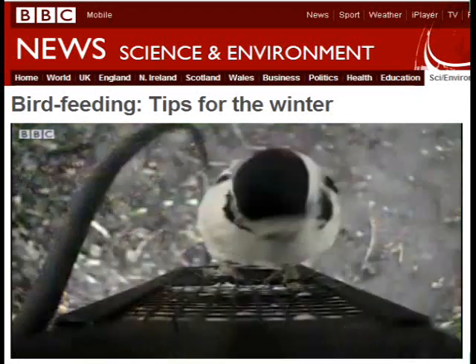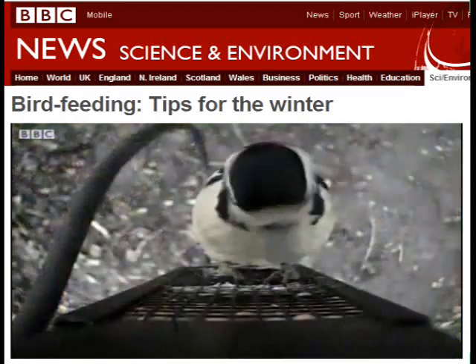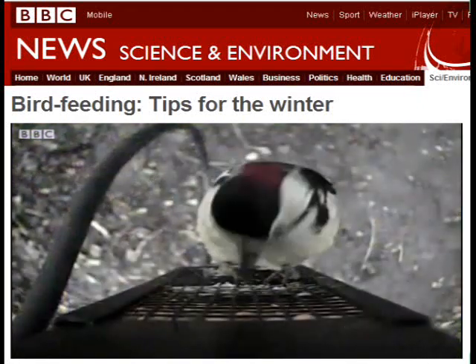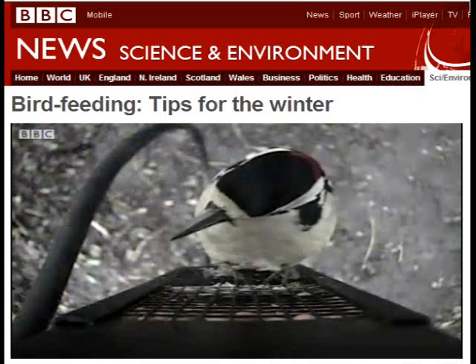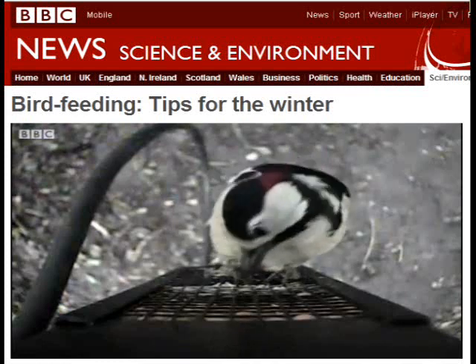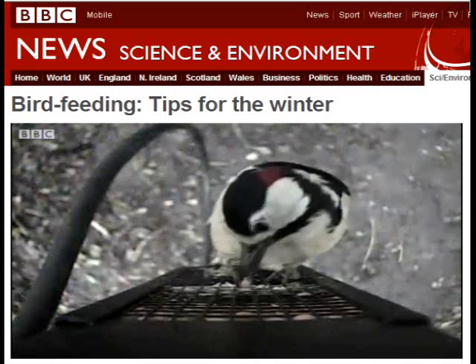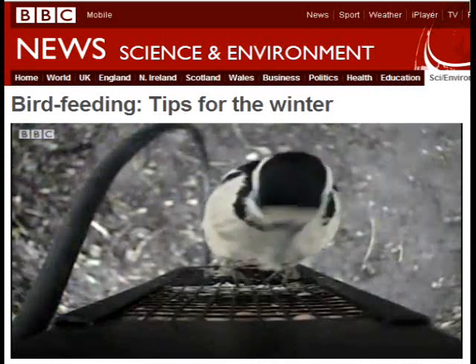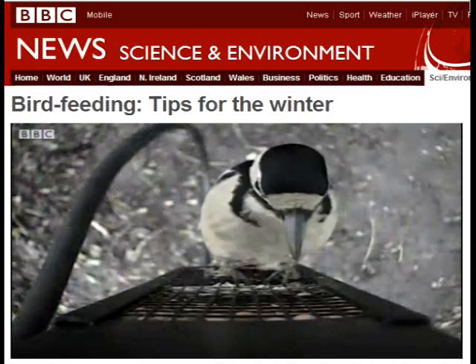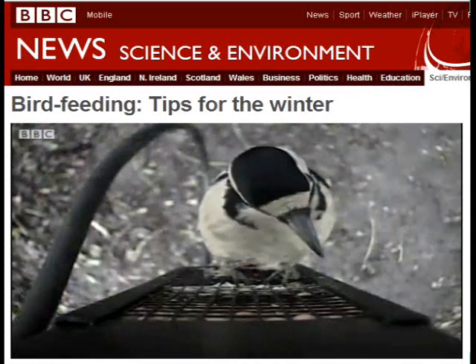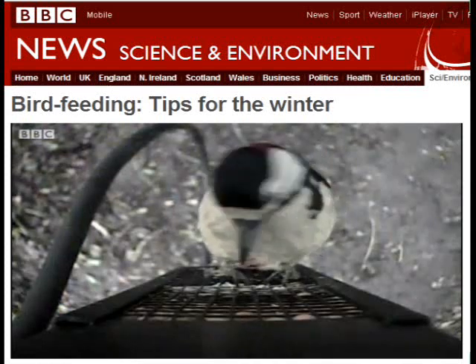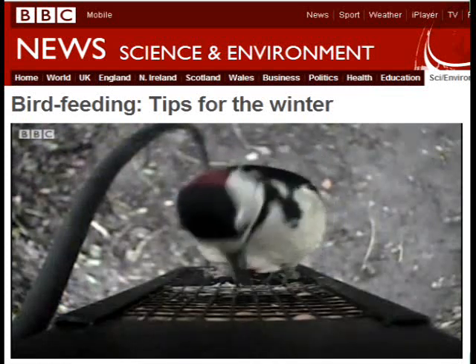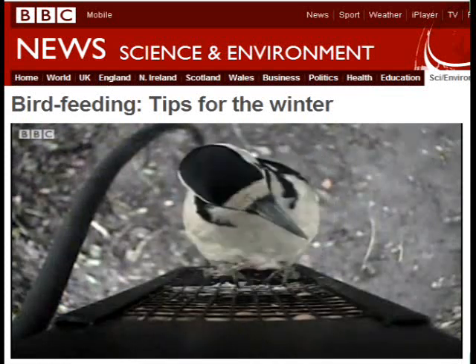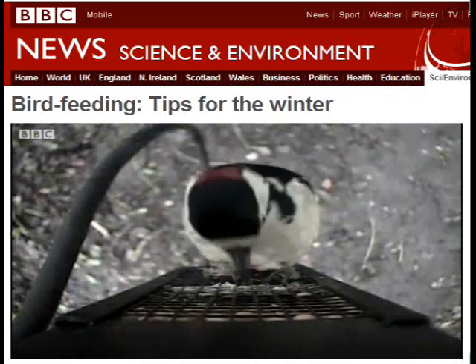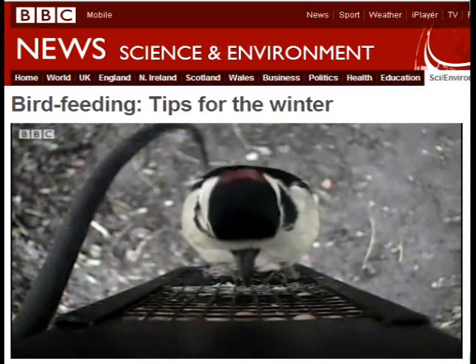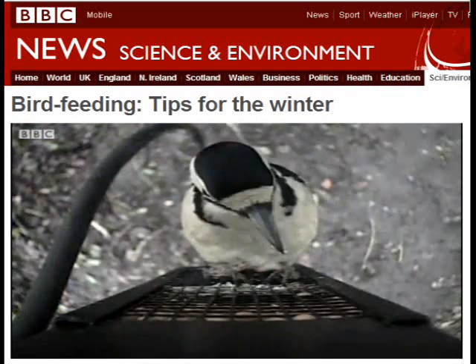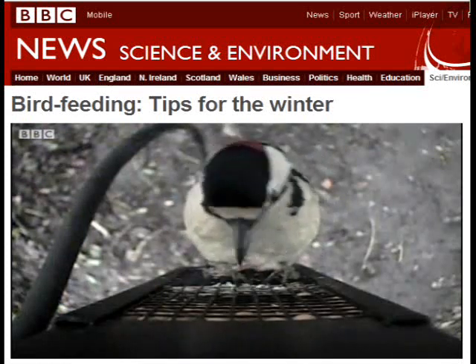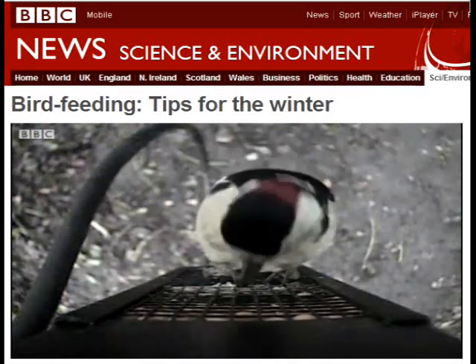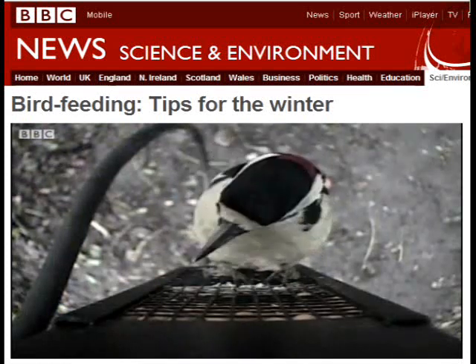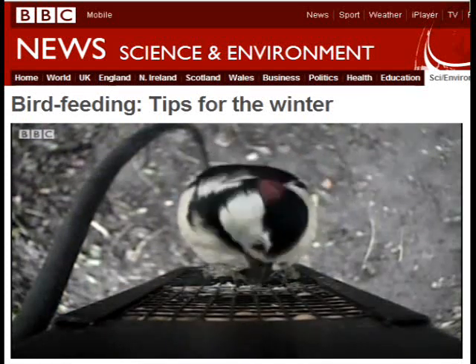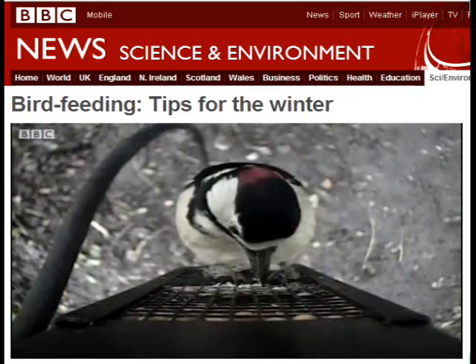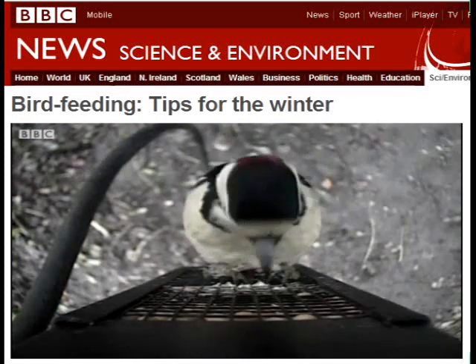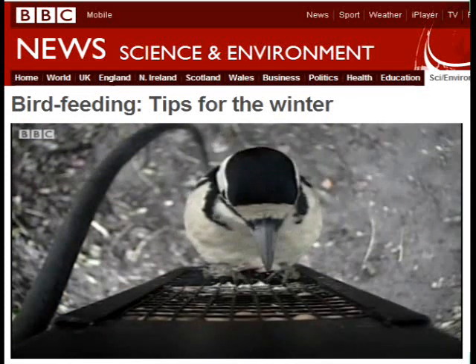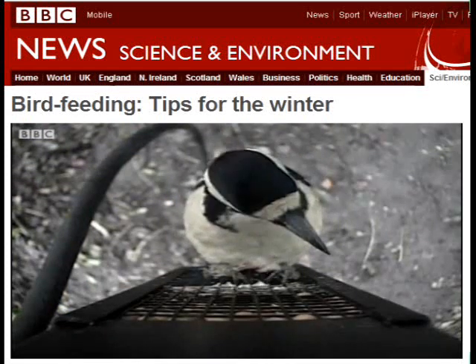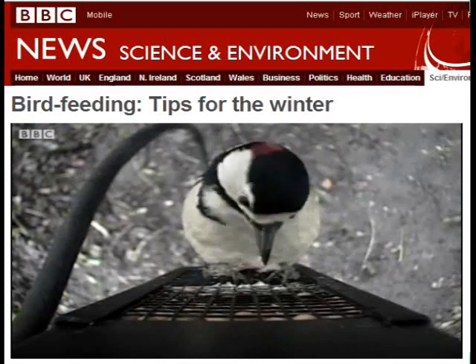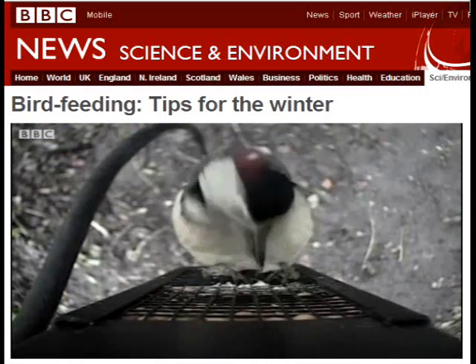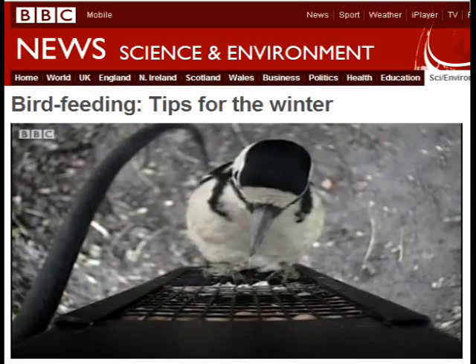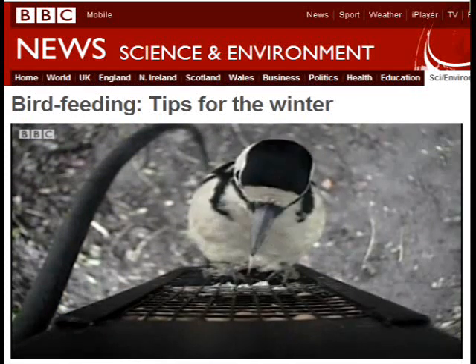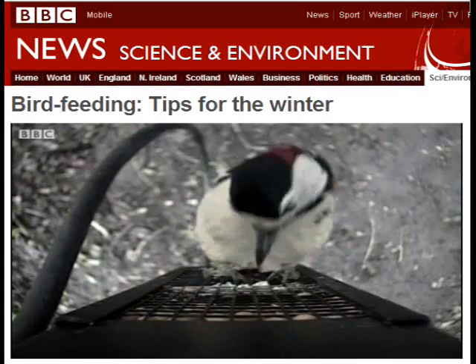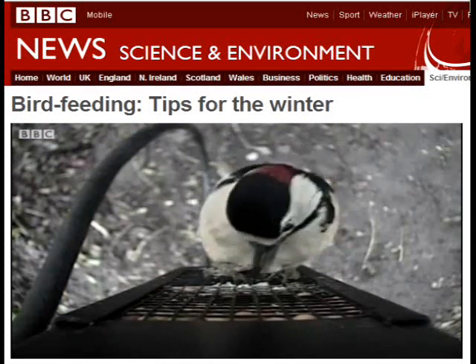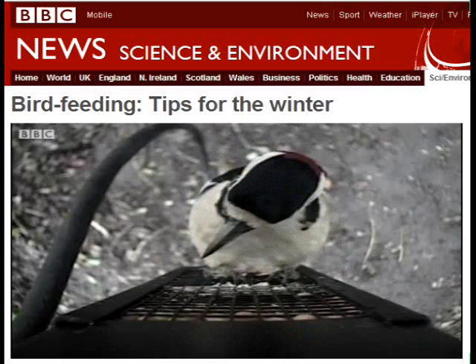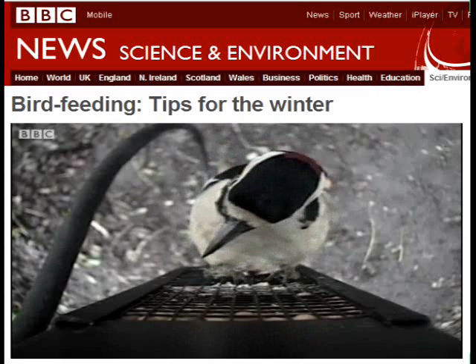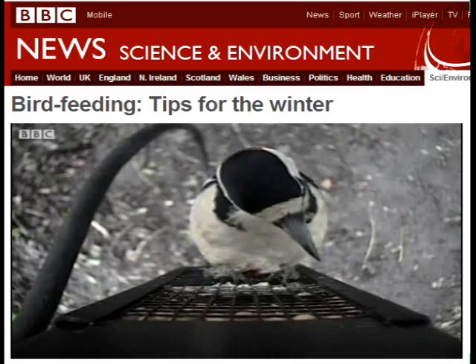One other question via email: is bacon rind any good? Unsalted bacon rind is perfect.